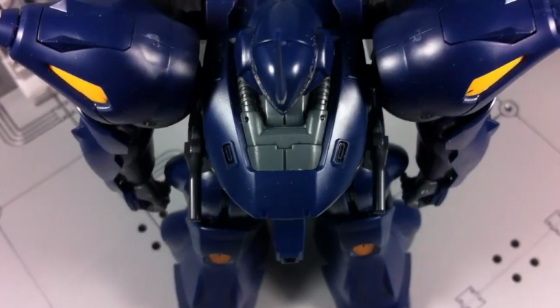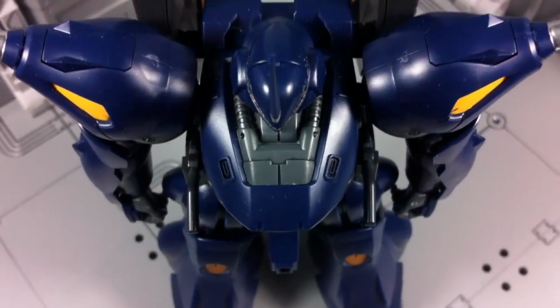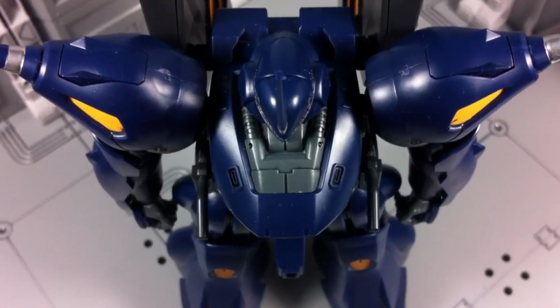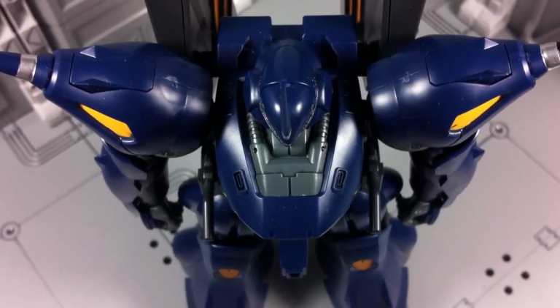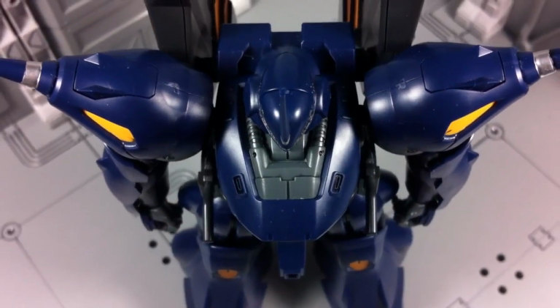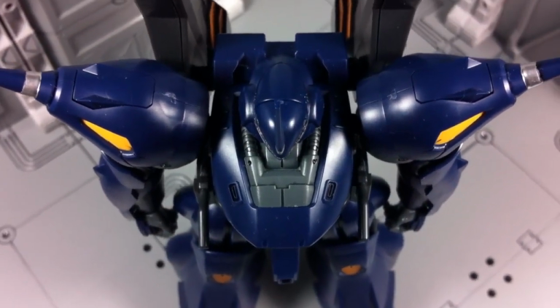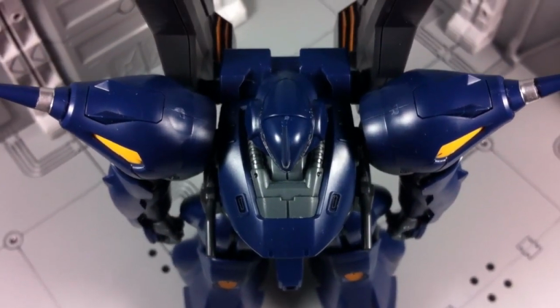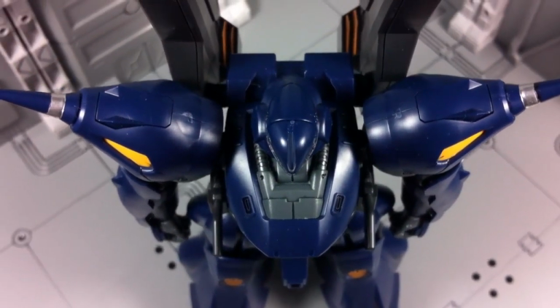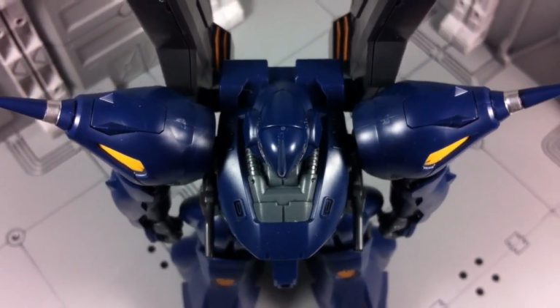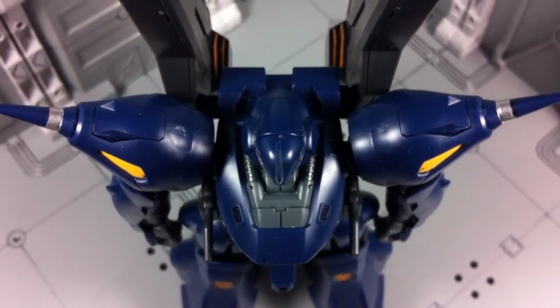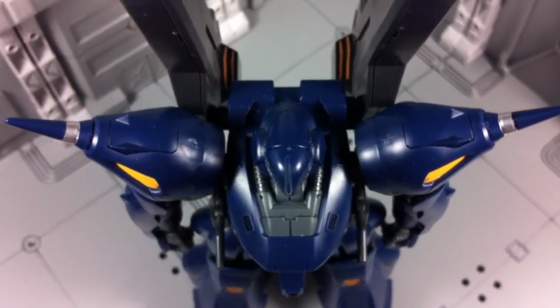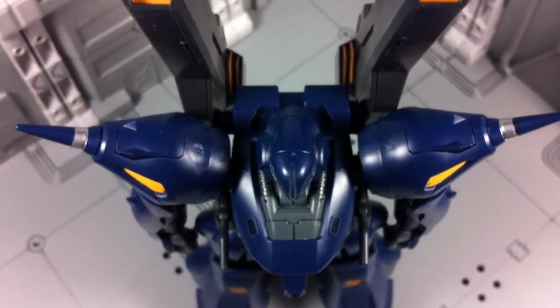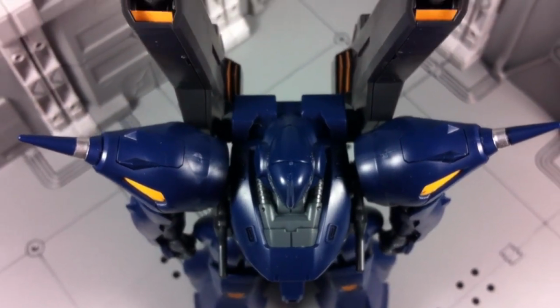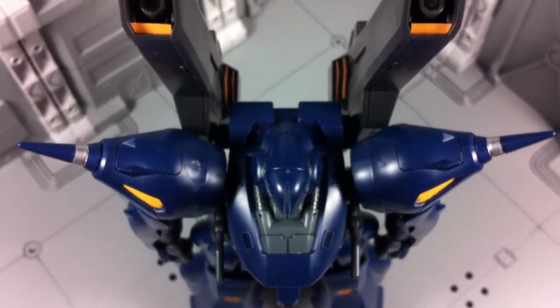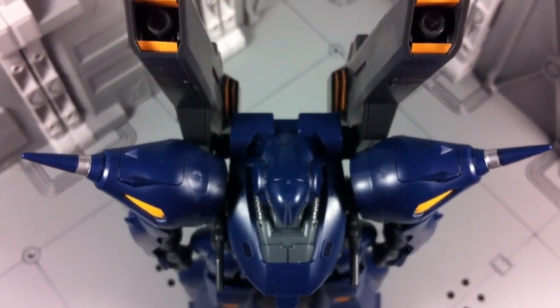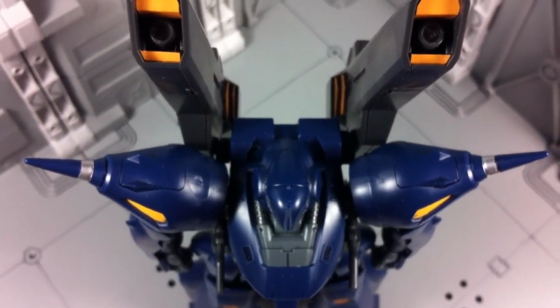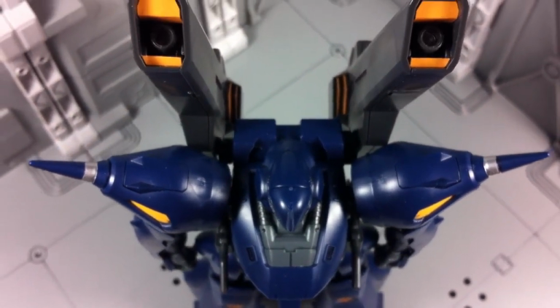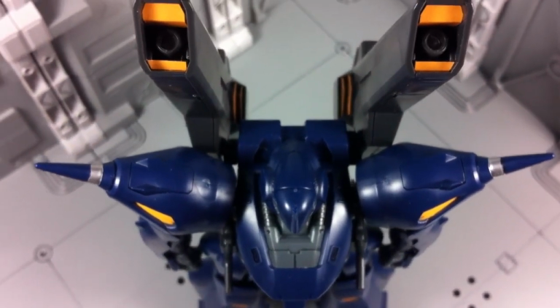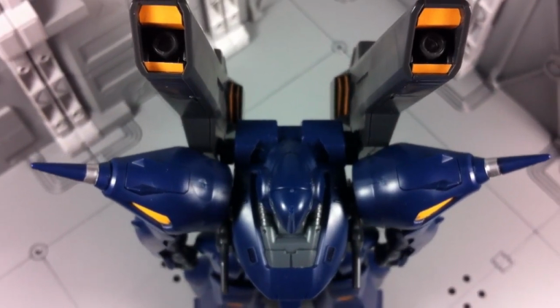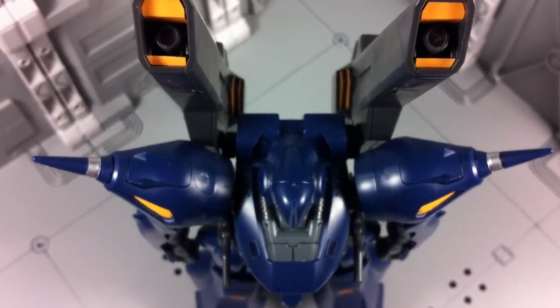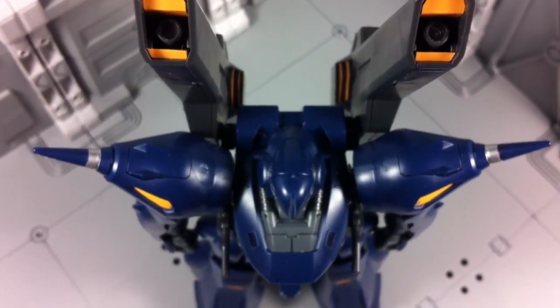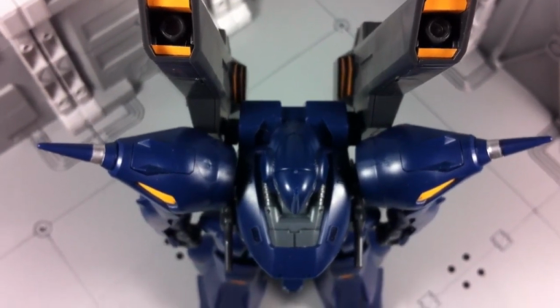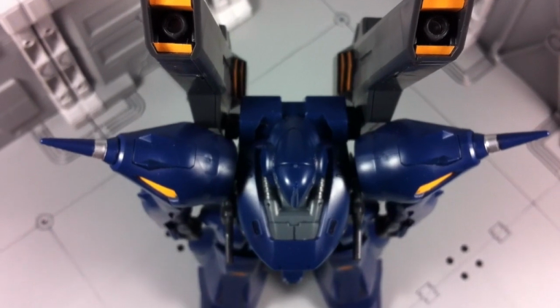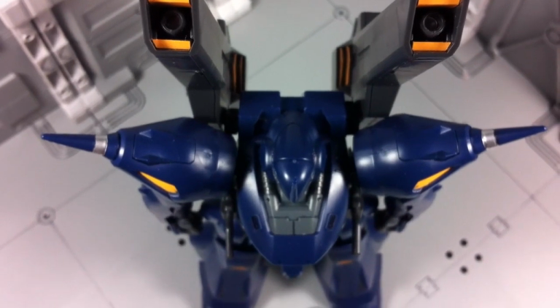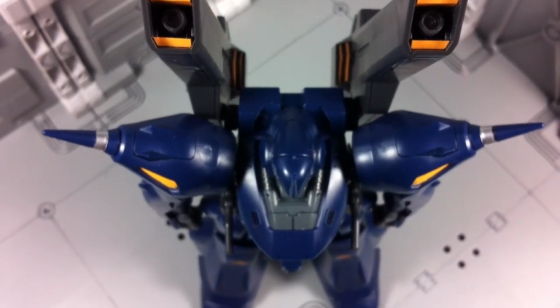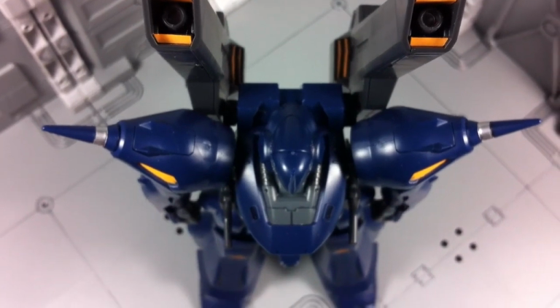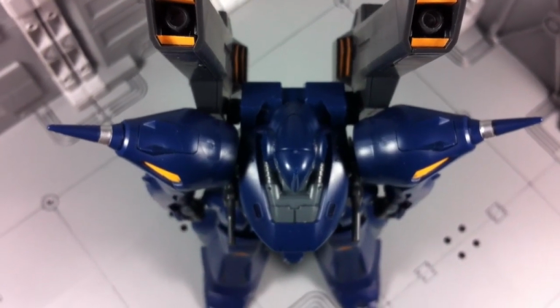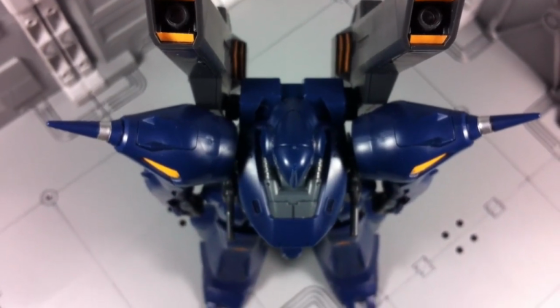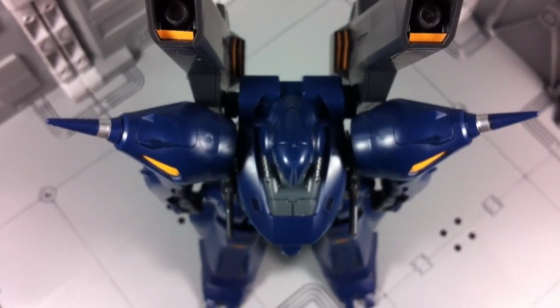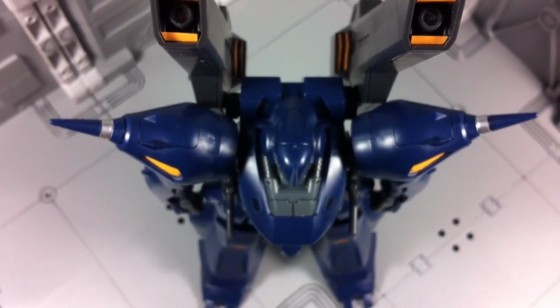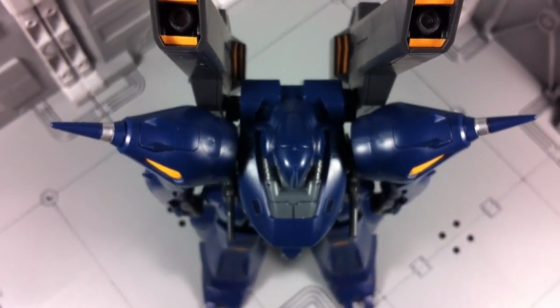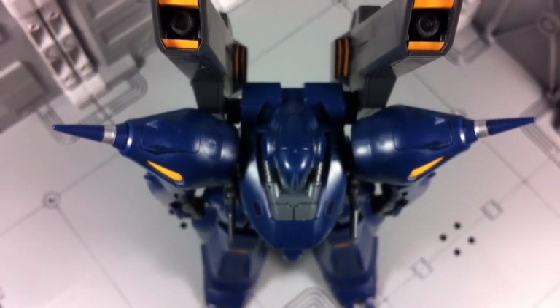Moreover, the panel lining opportunities are very sparse too, and even these will get lost in the dark navy color. In short, it's a kit with very minimal effort needed.